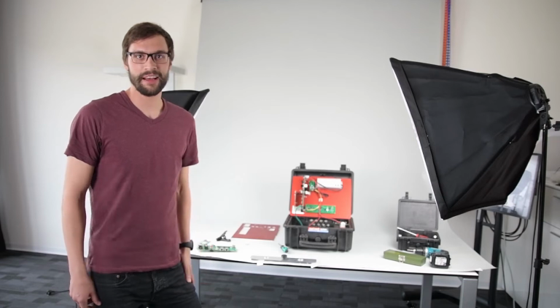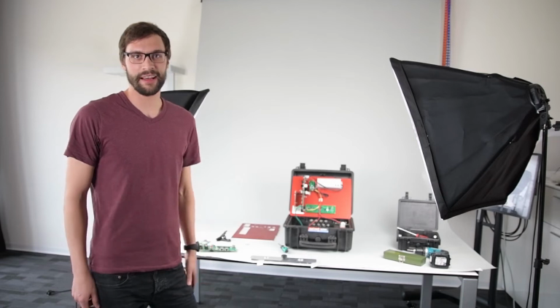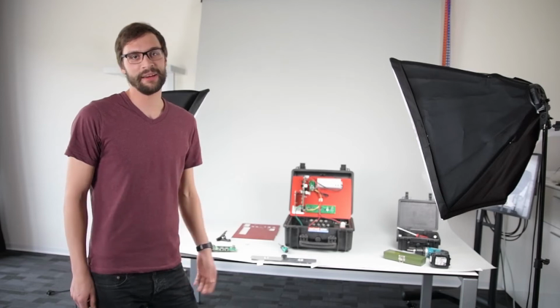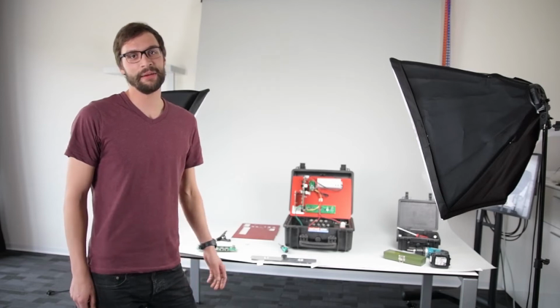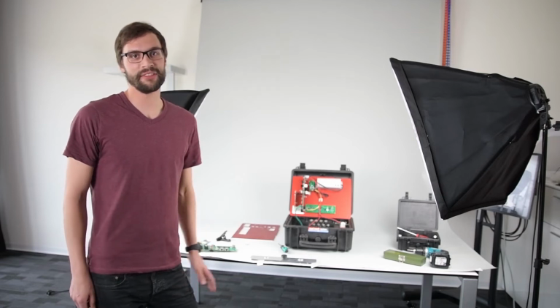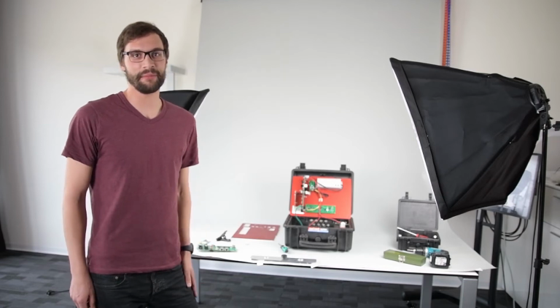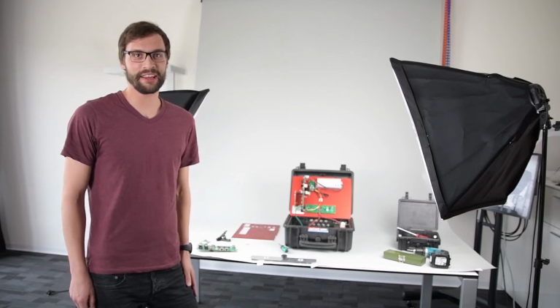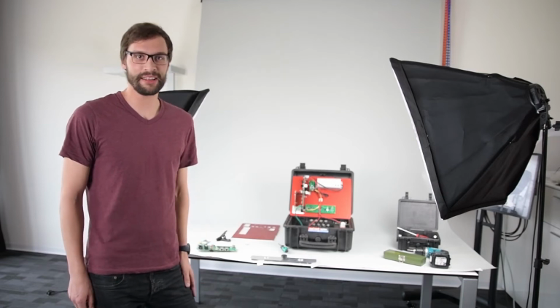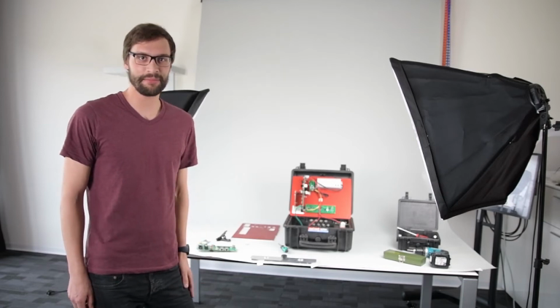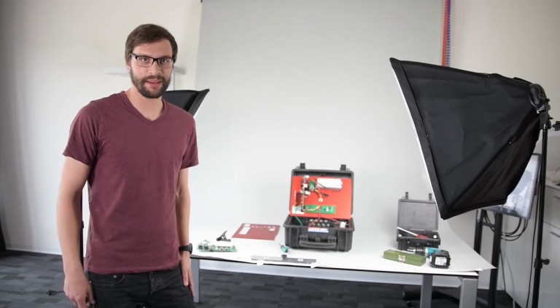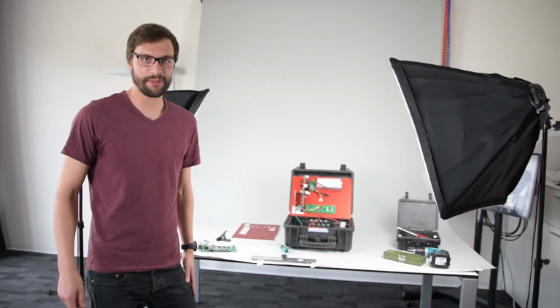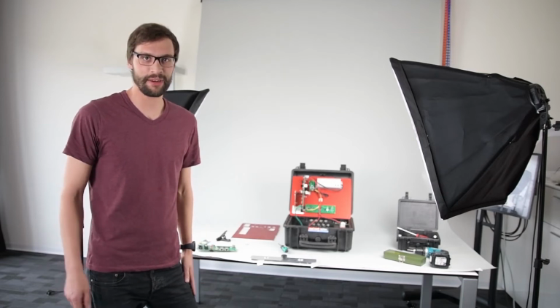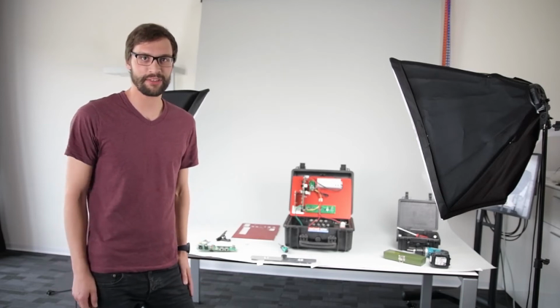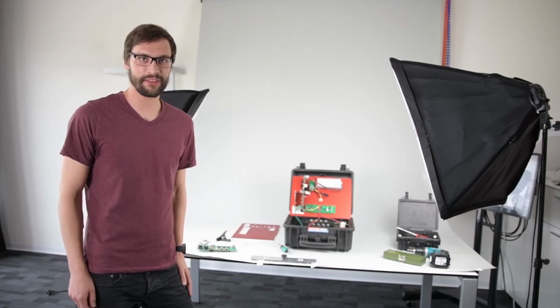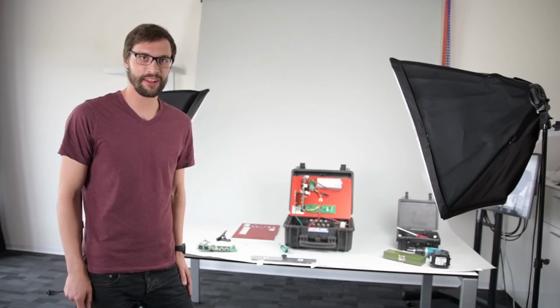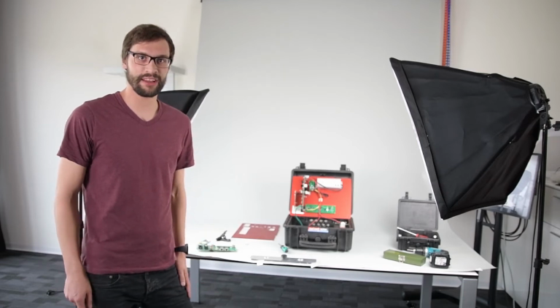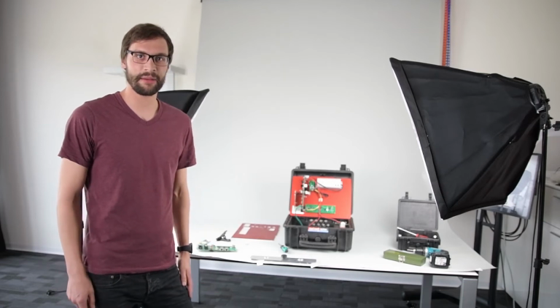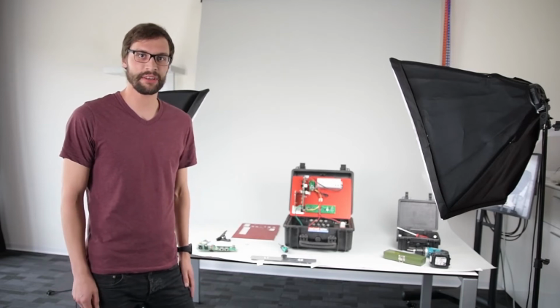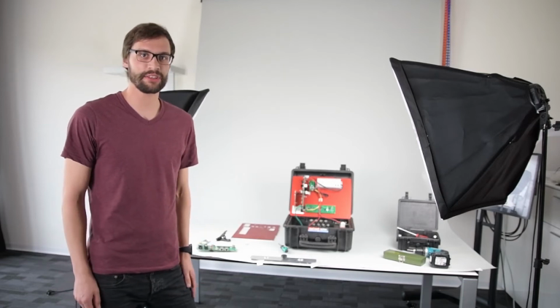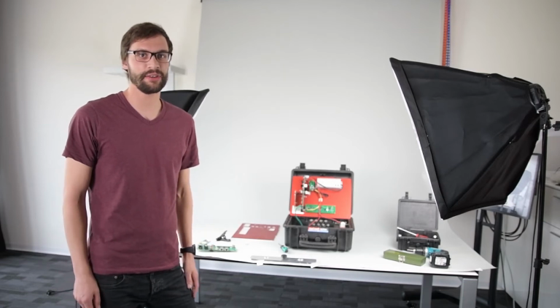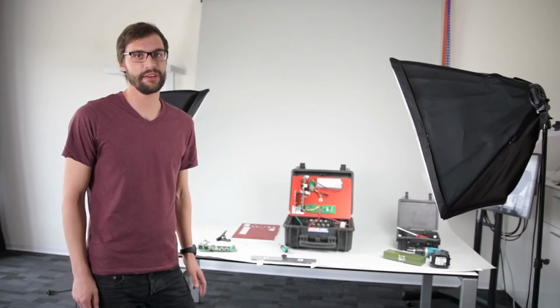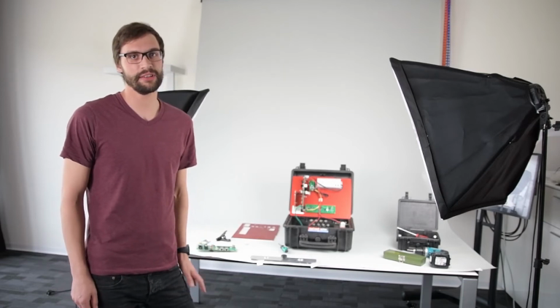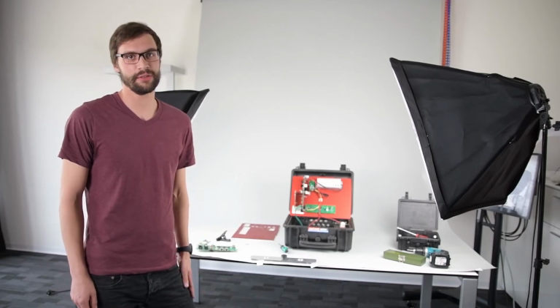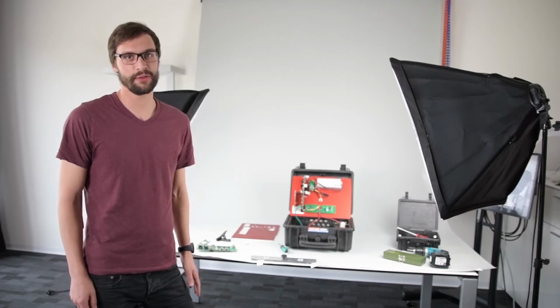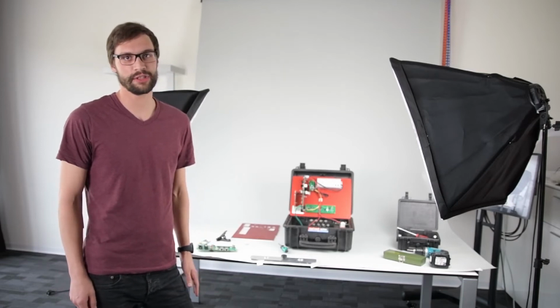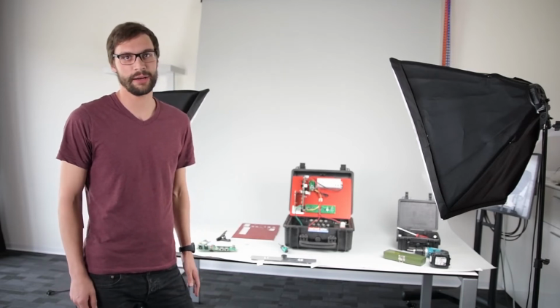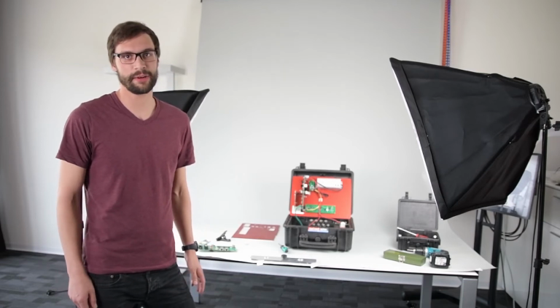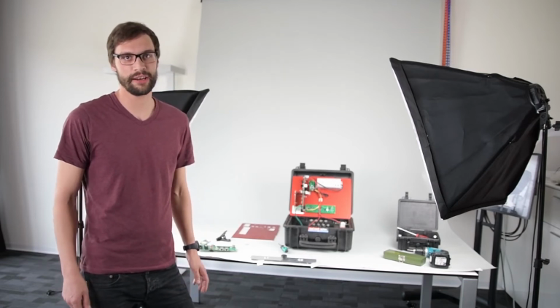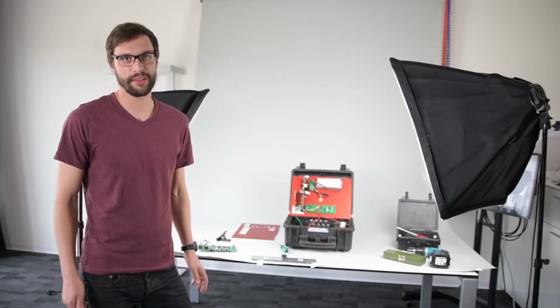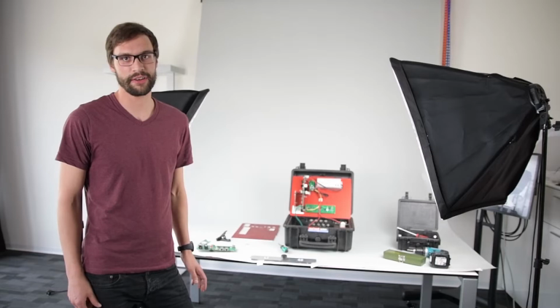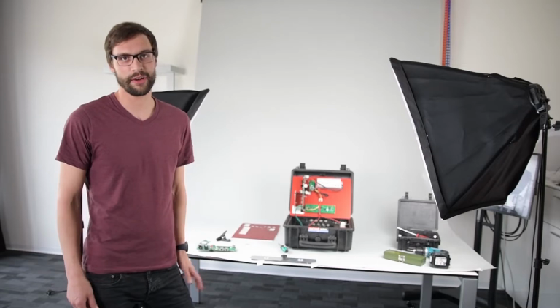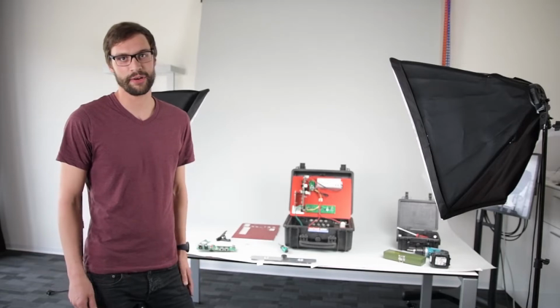Hey, my name is Dominic Lipp. I'm from RaceResult and I'm going to show you how to do a 4G upgrade on the decoder.